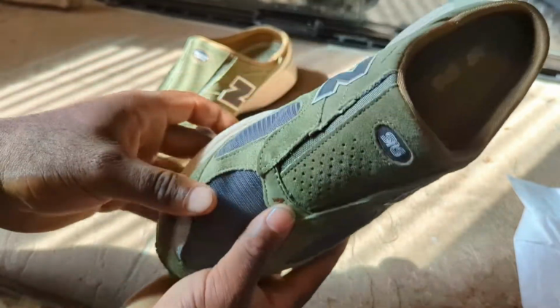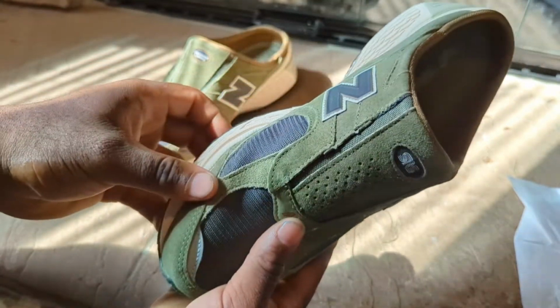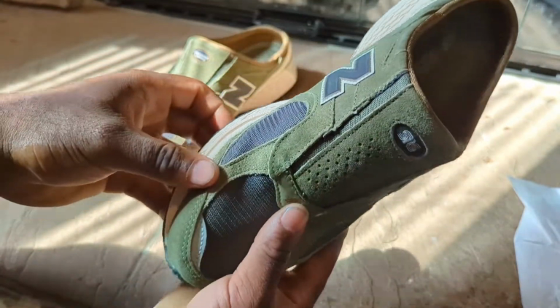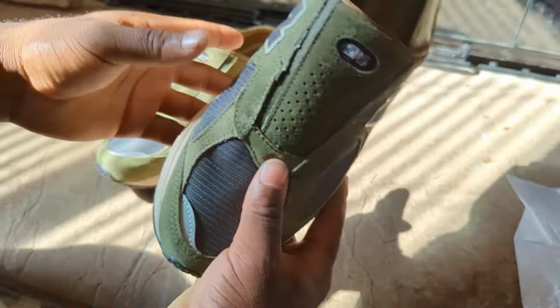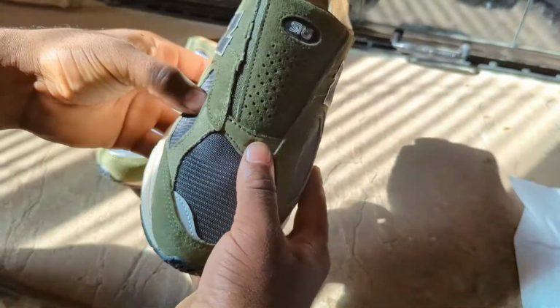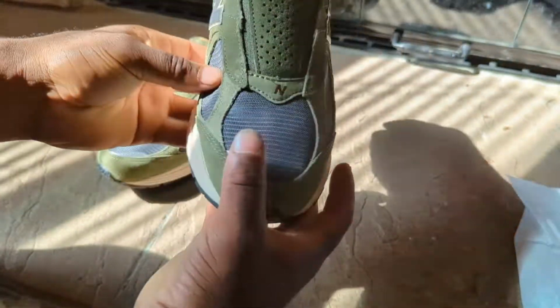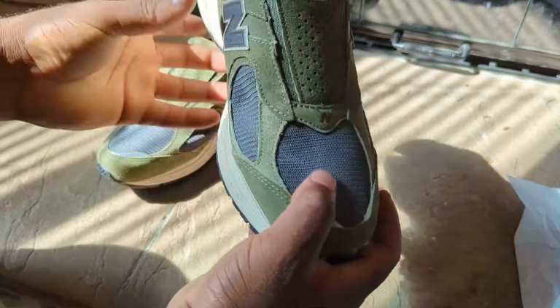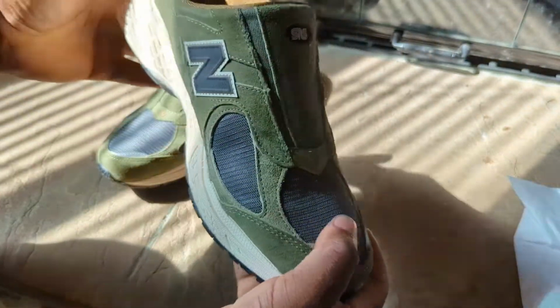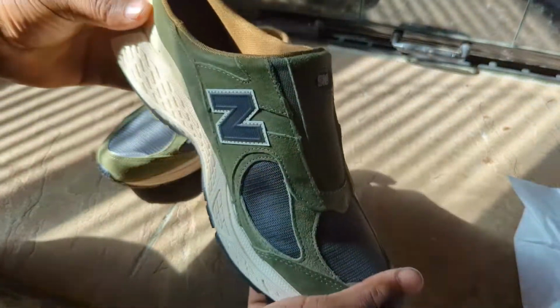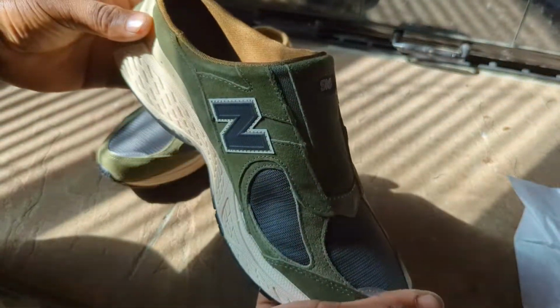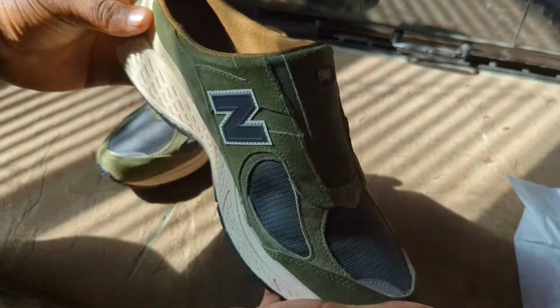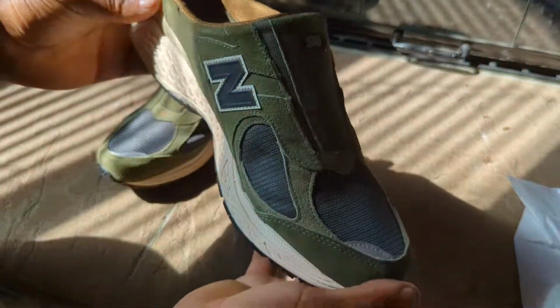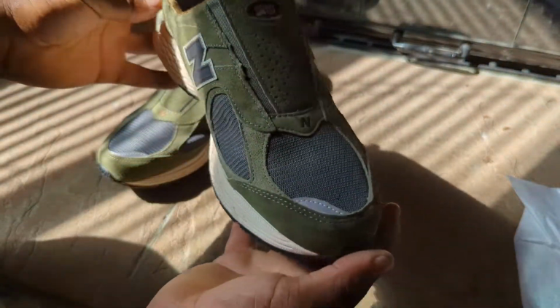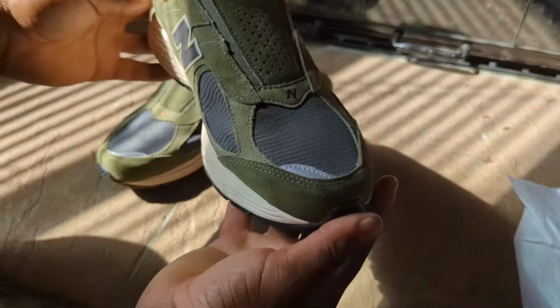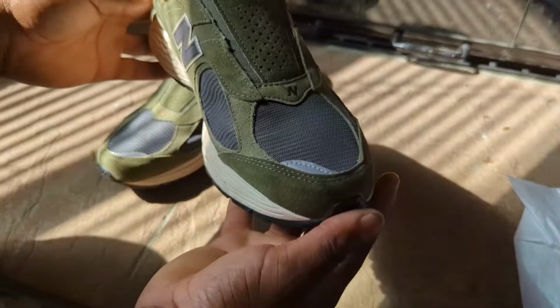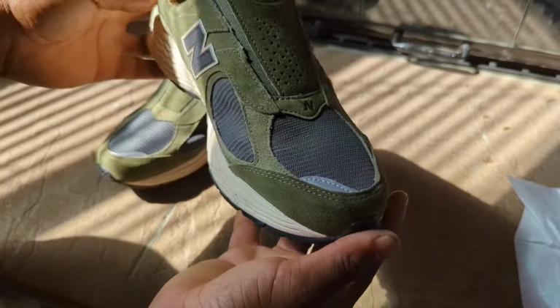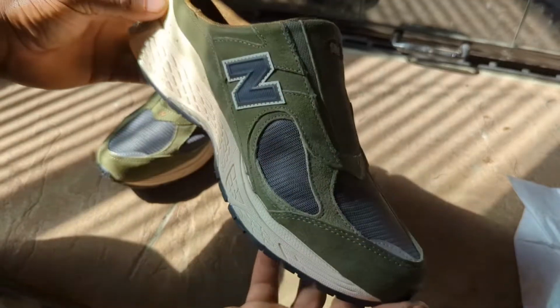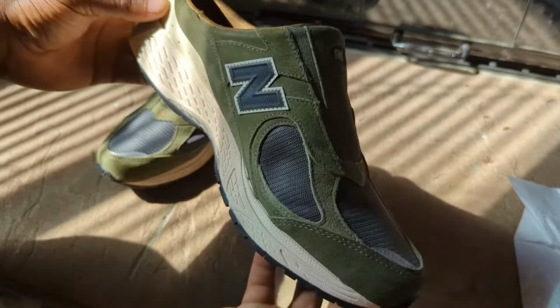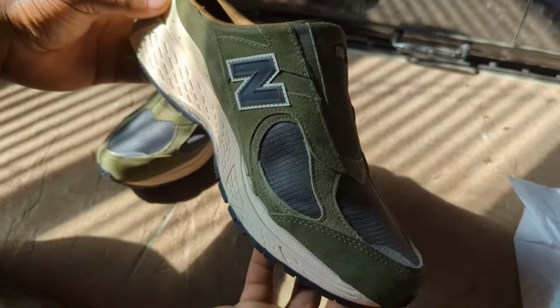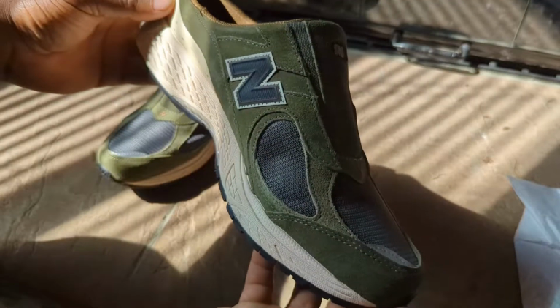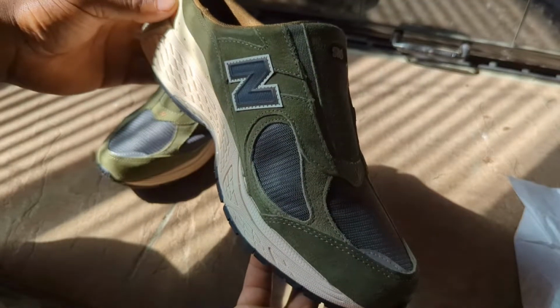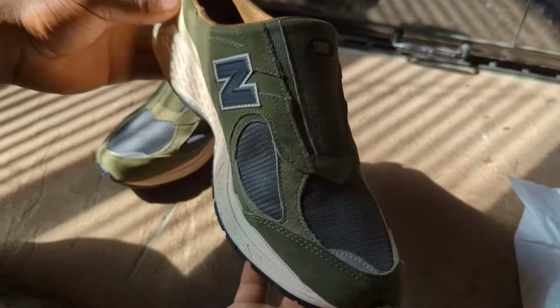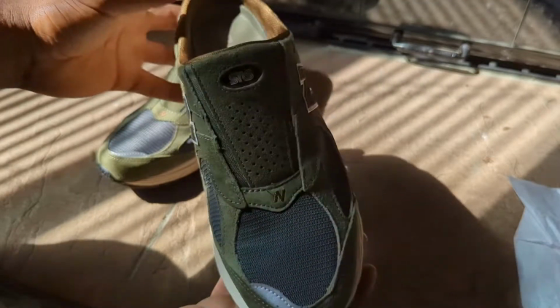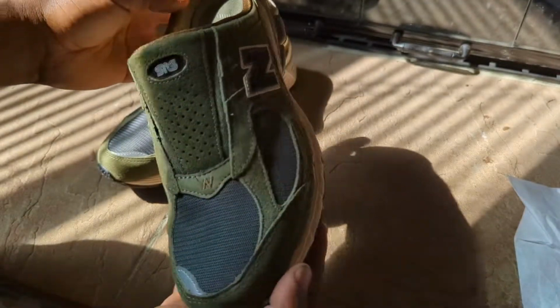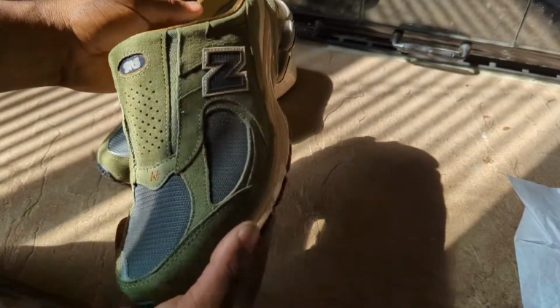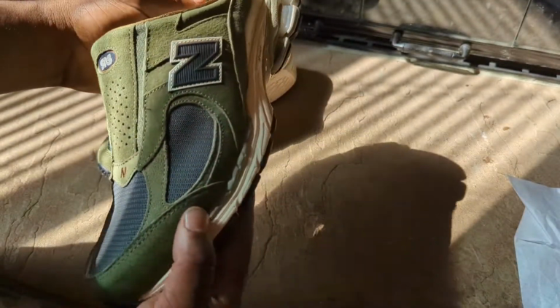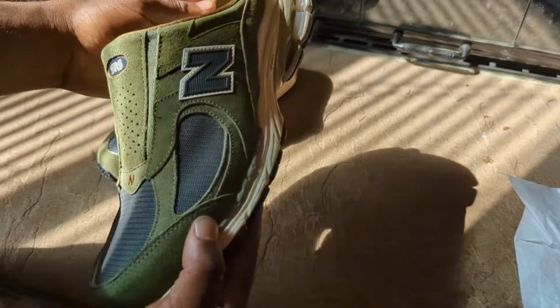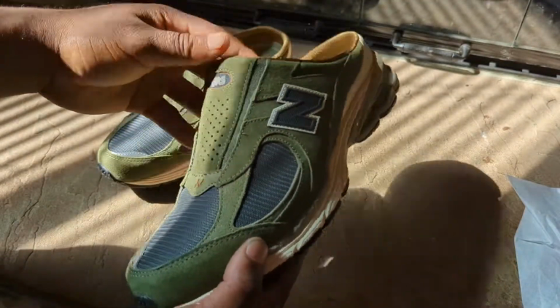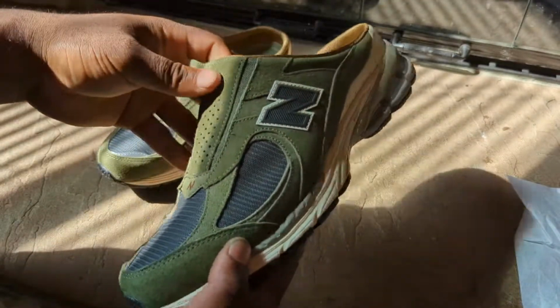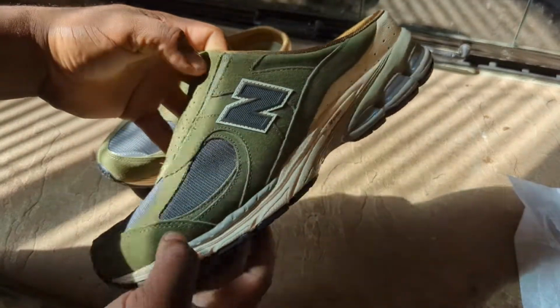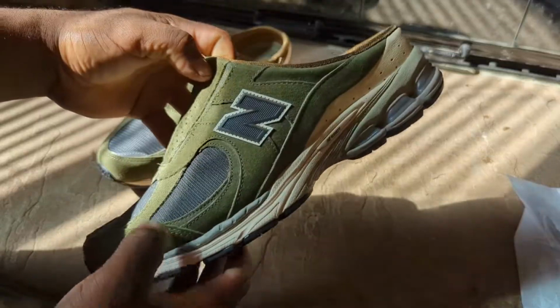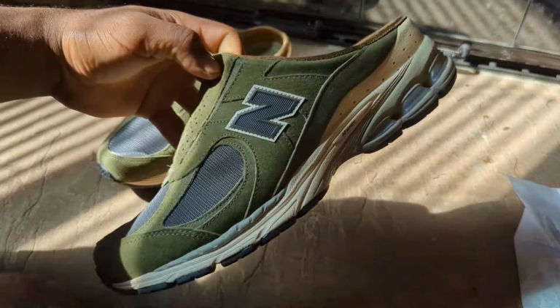That's pretty much it for the details. I'm going to go ahead and try these on, let you guys see how they look on feet, and we'll go from there.